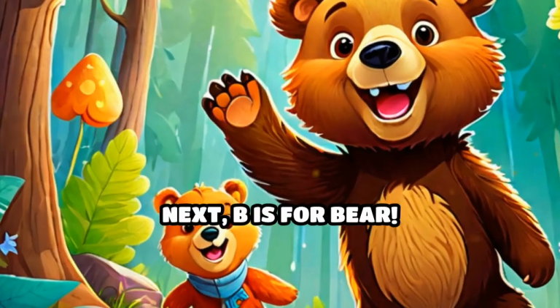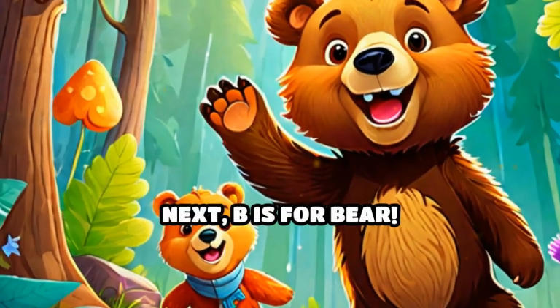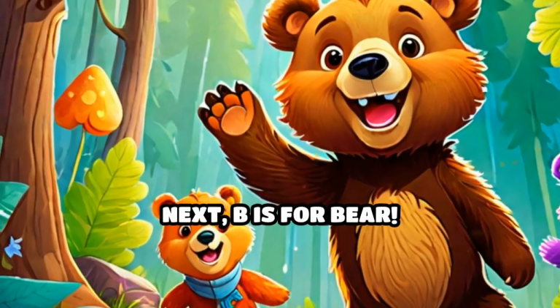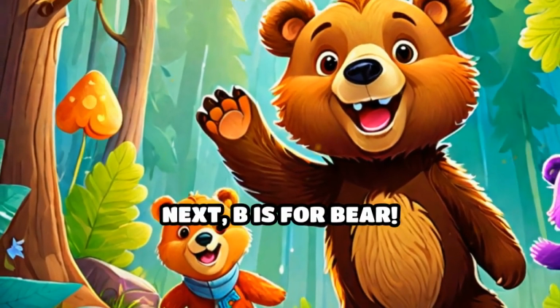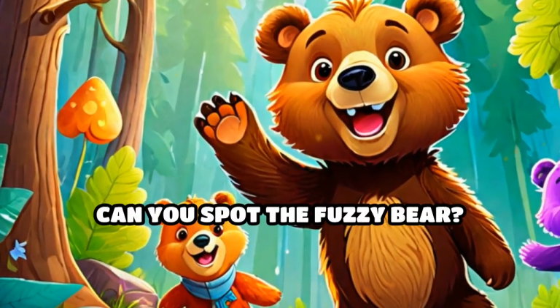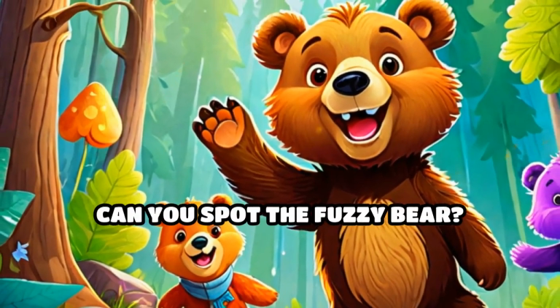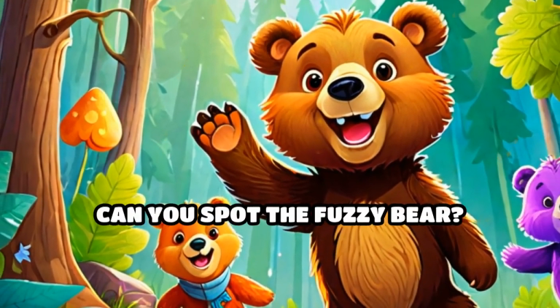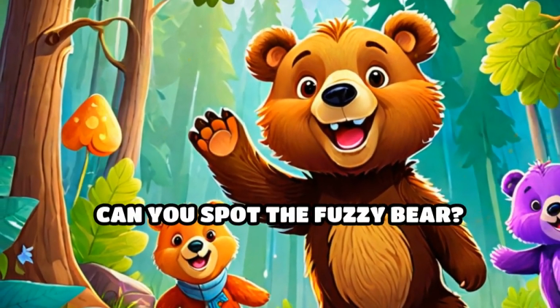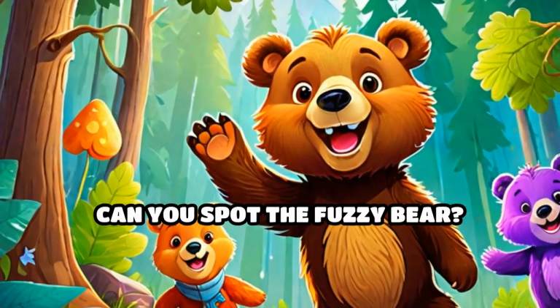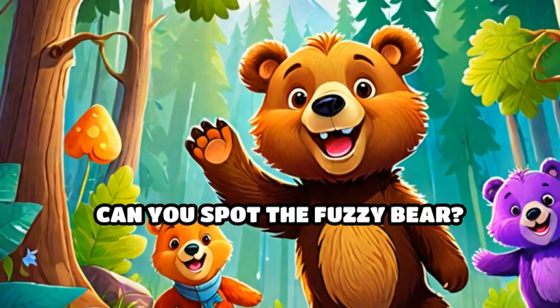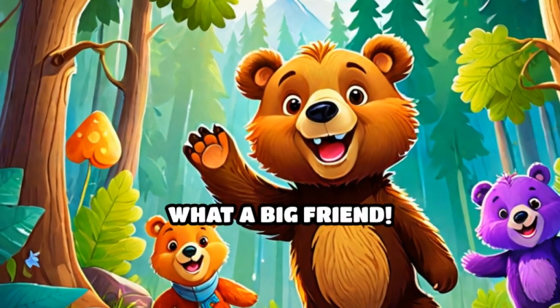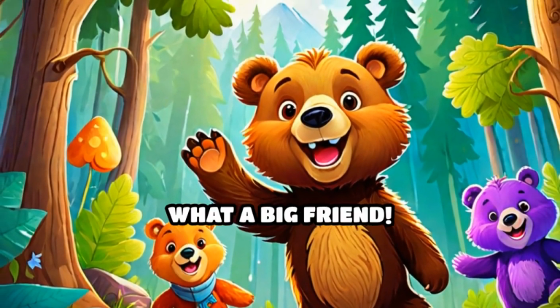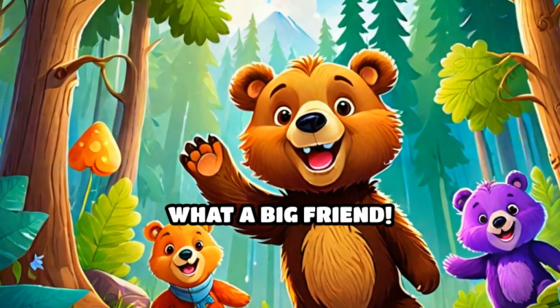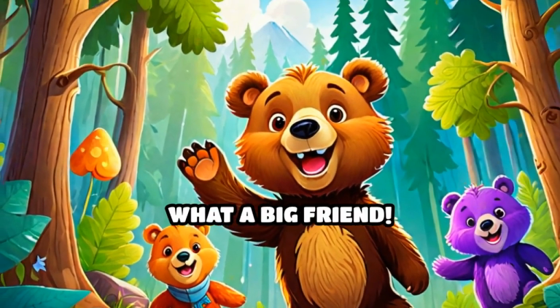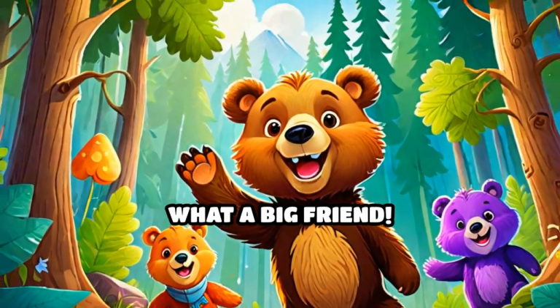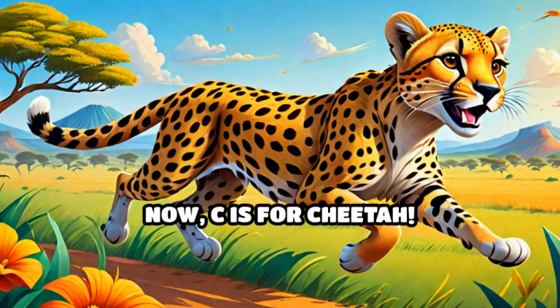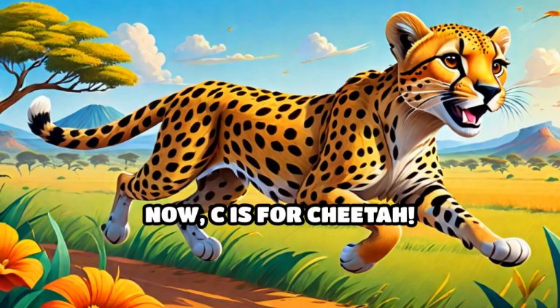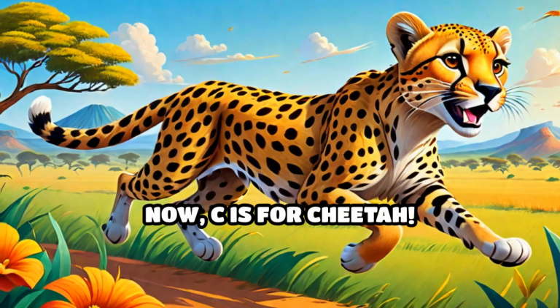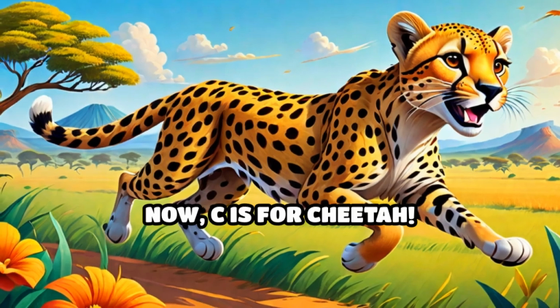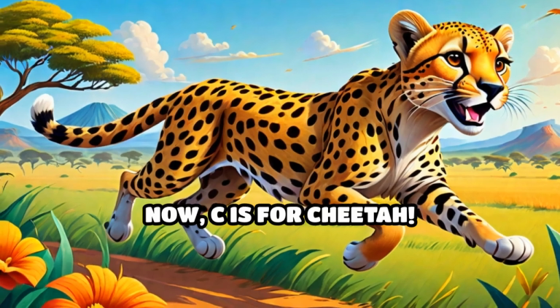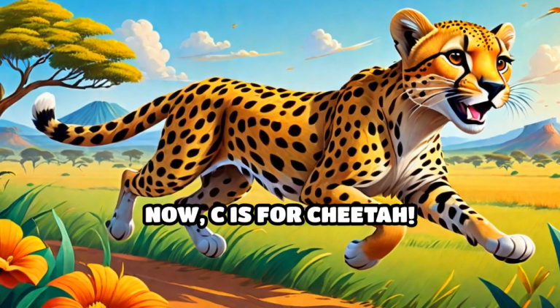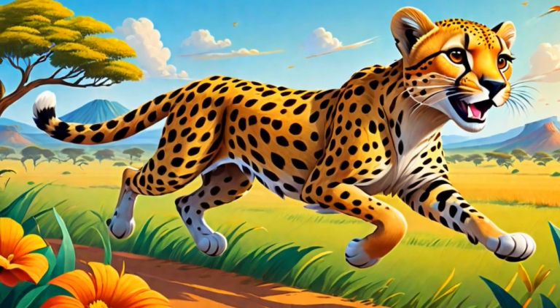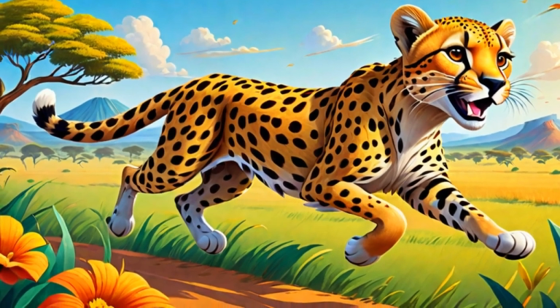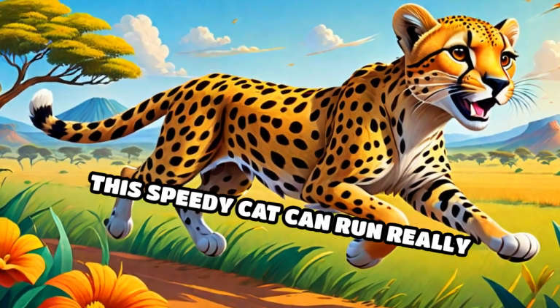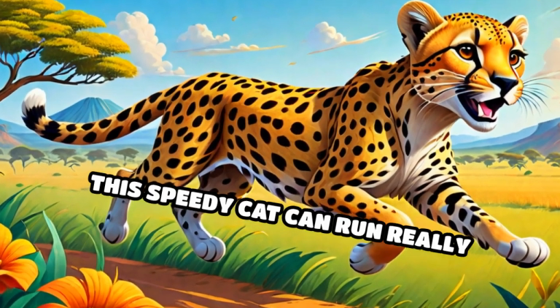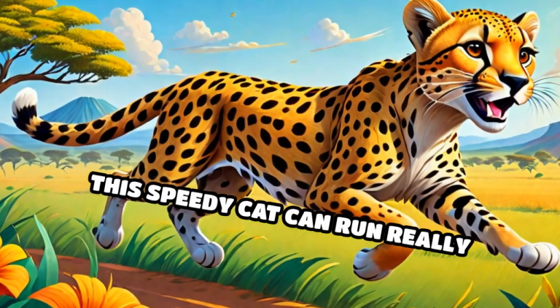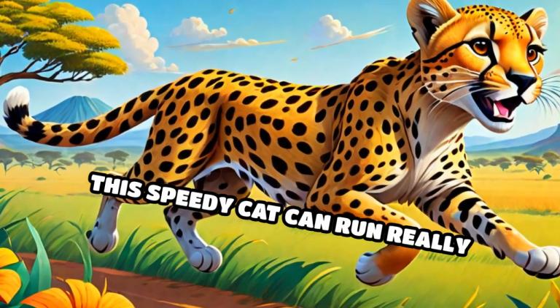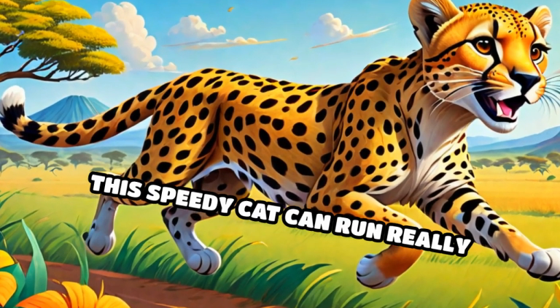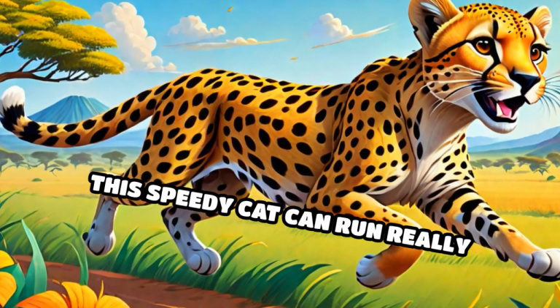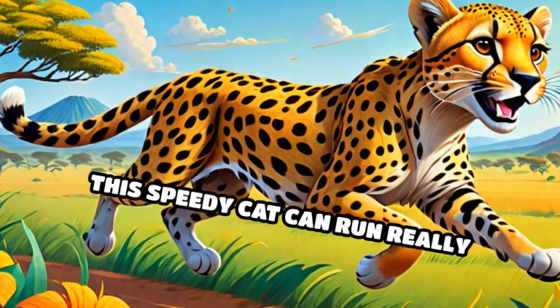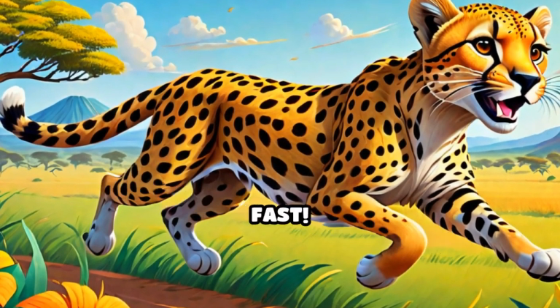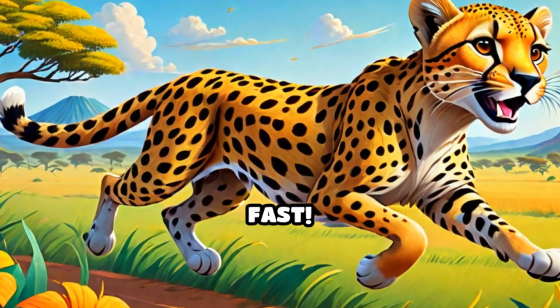Next, B is for bear. Can you spot the fuzzy bear? What a big friend. Now C is for cheetah. This speedy cat can run really fast.